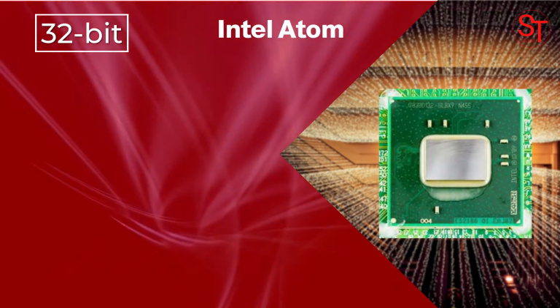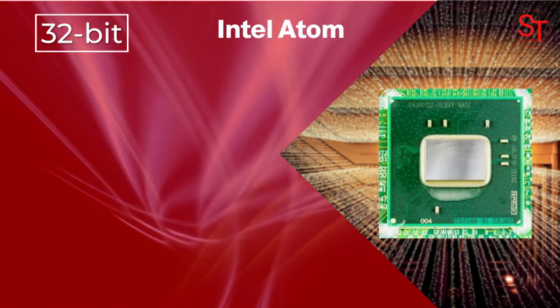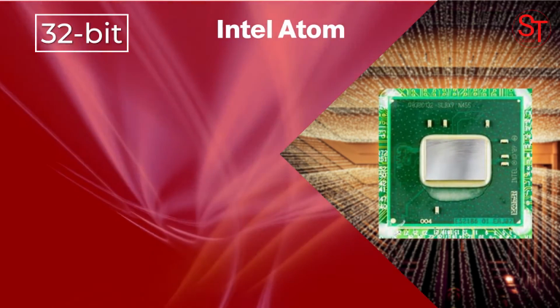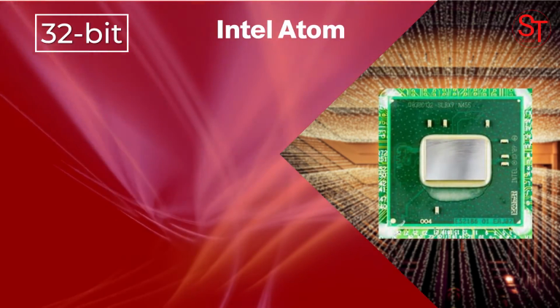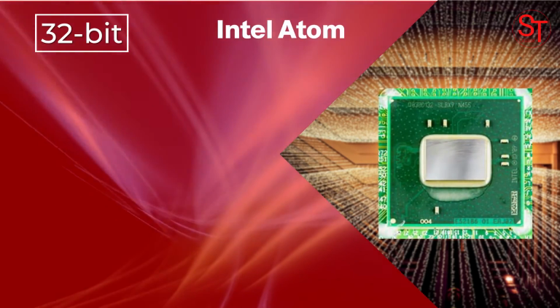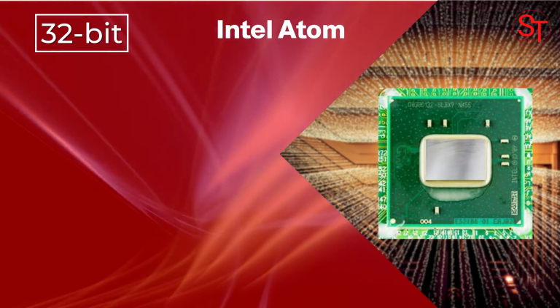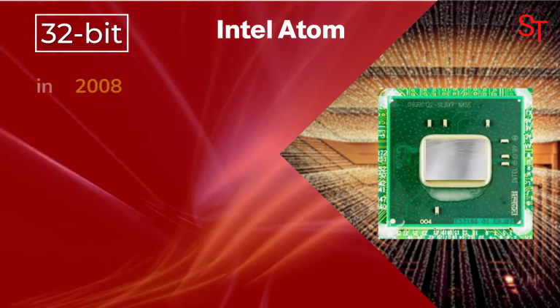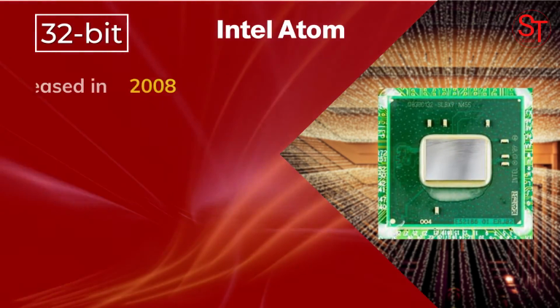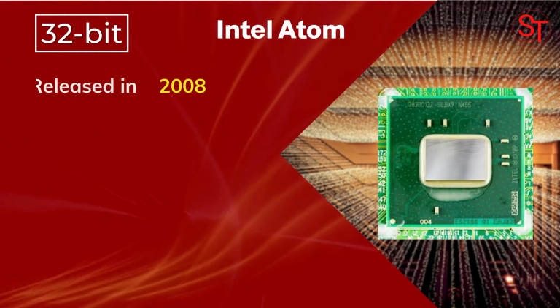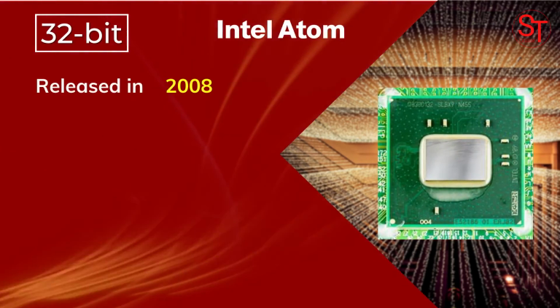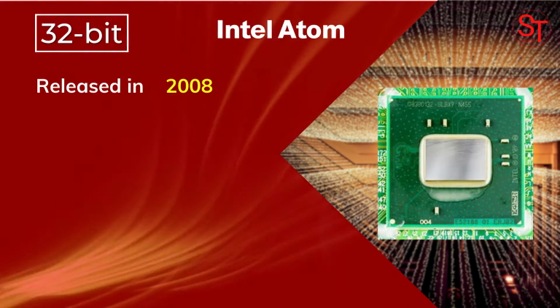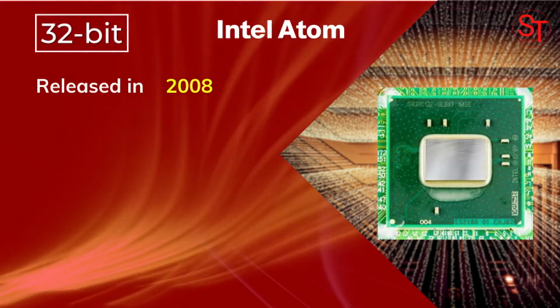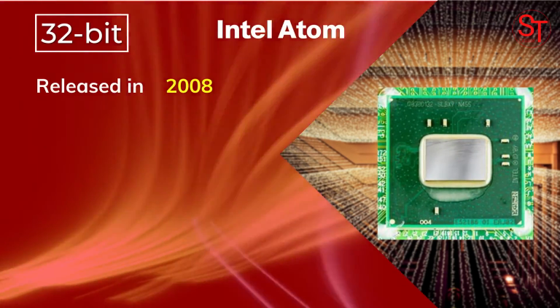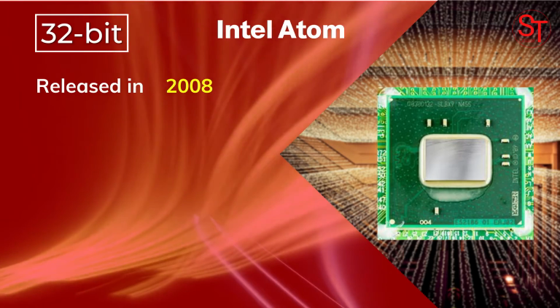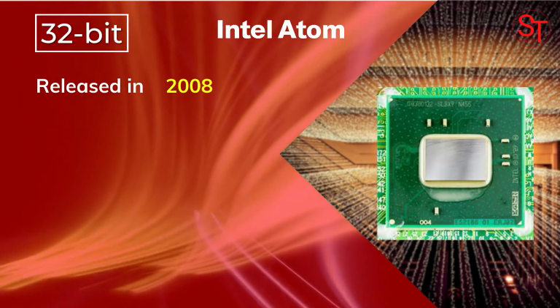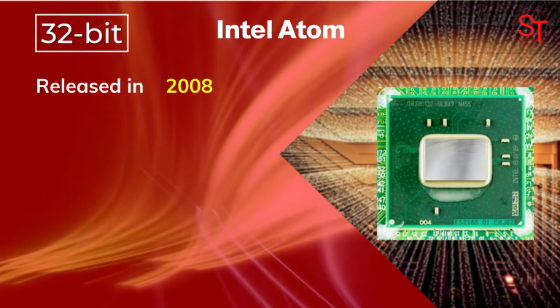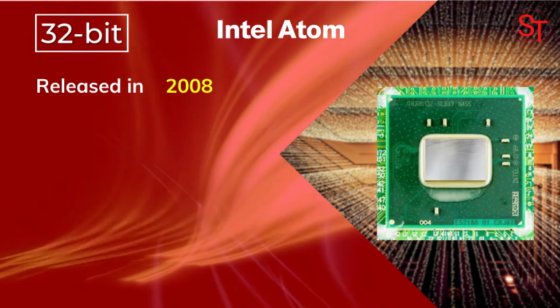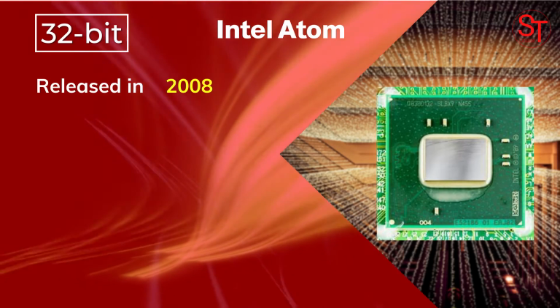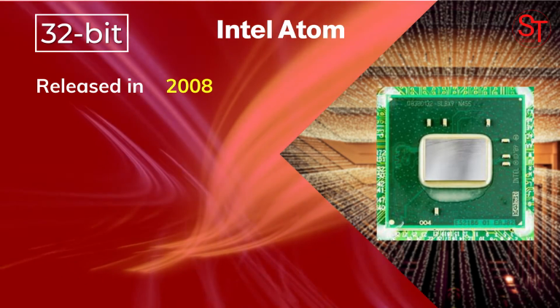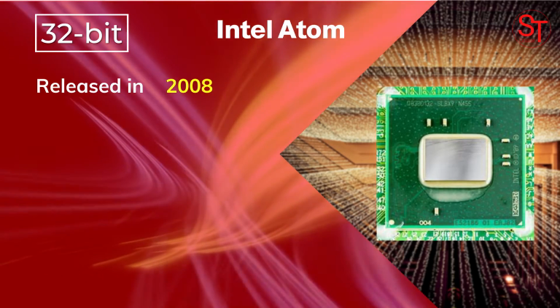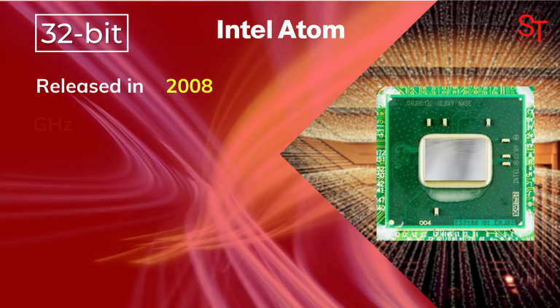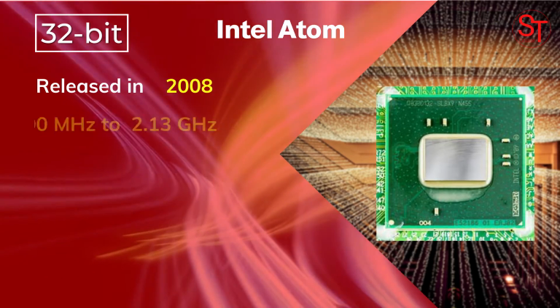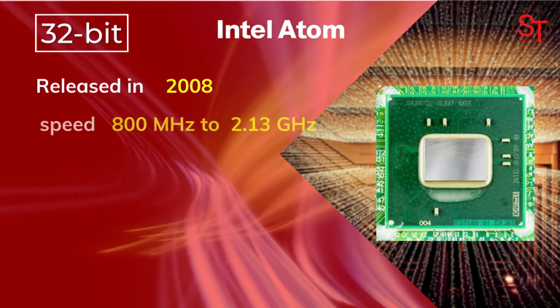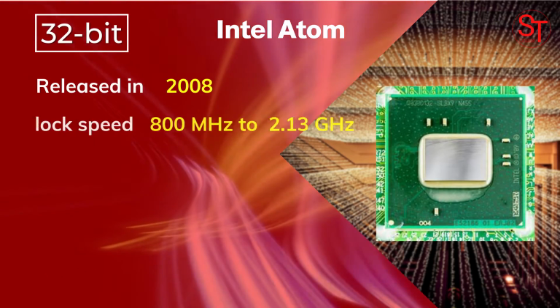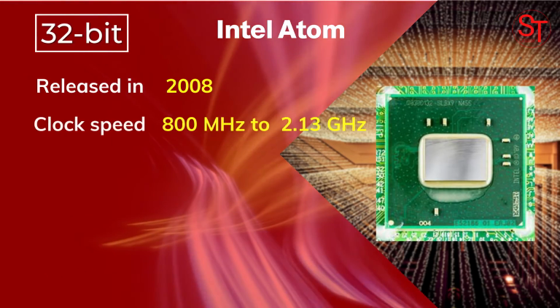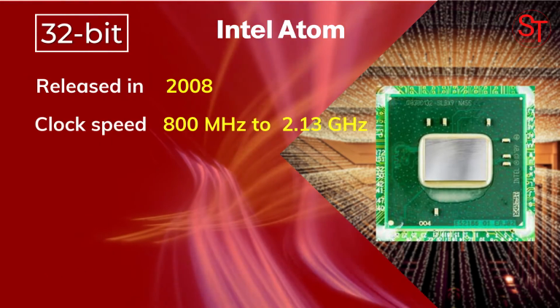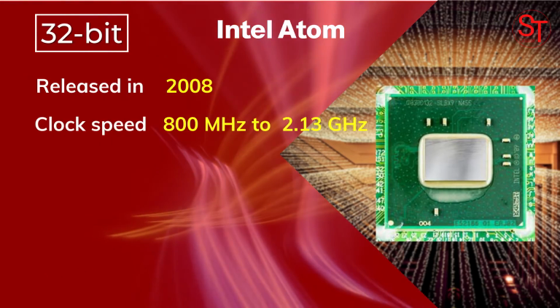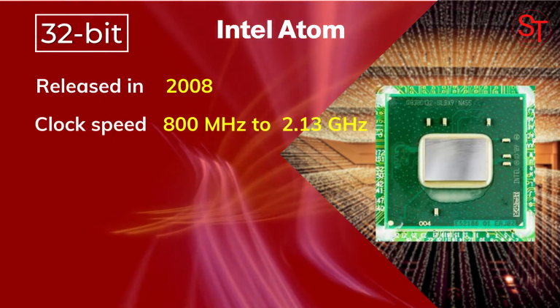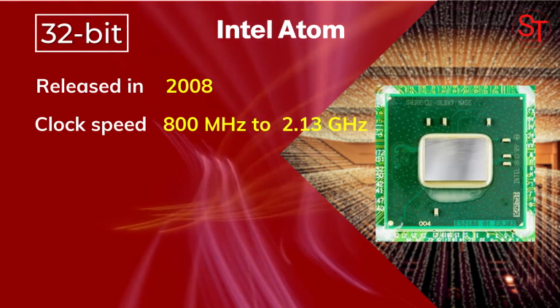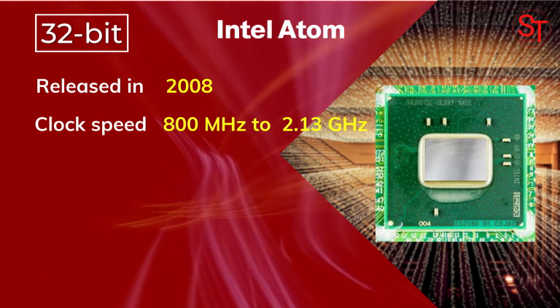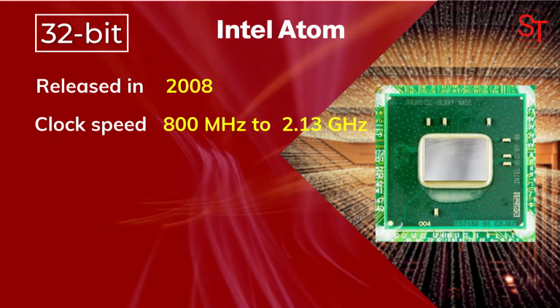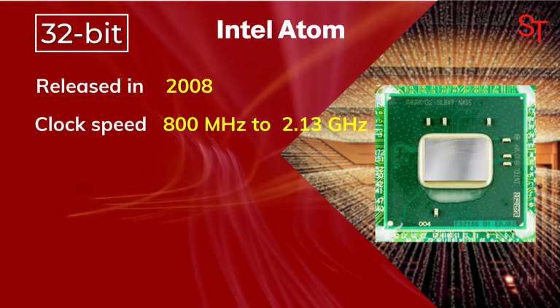Intel Atom was released in 2008, with a clock speed of 800 MHz.